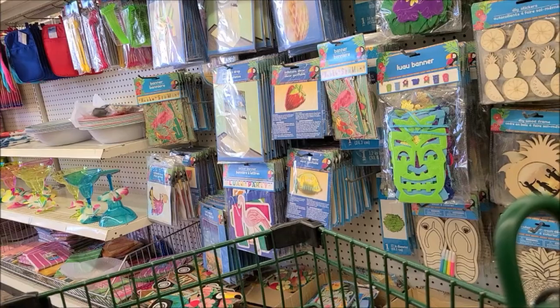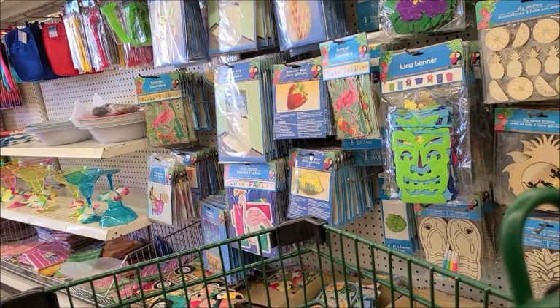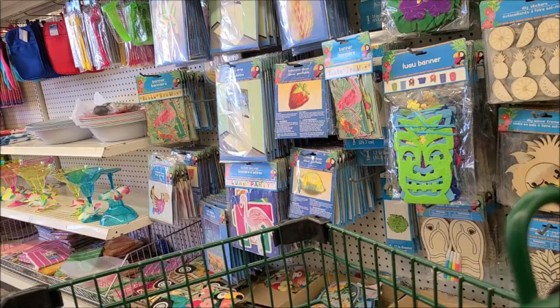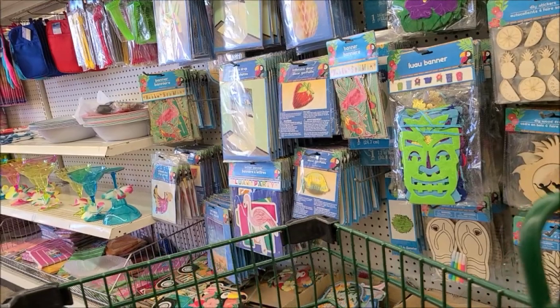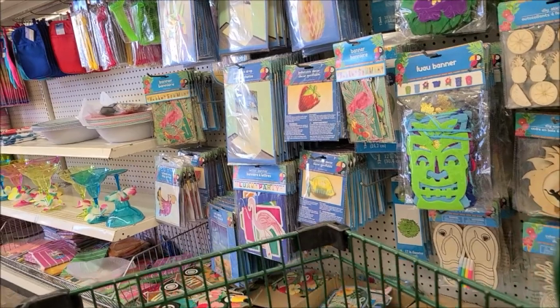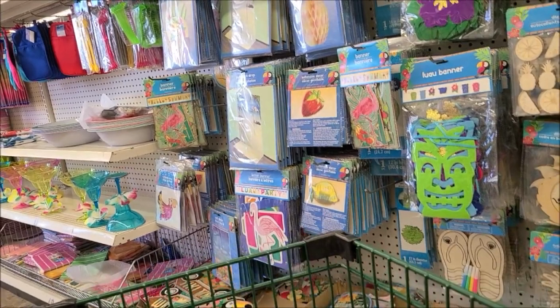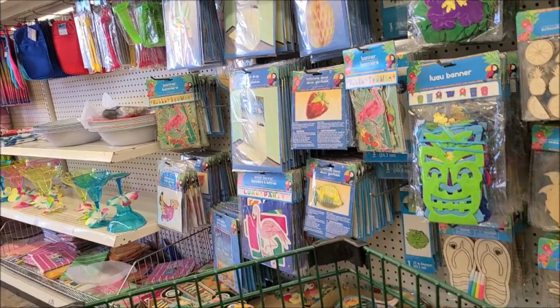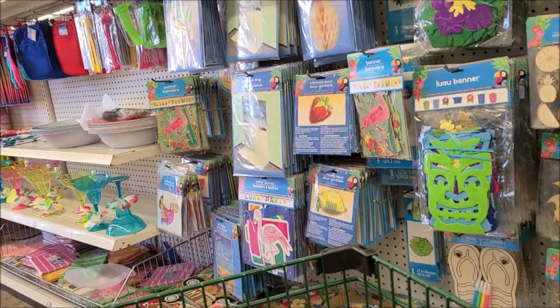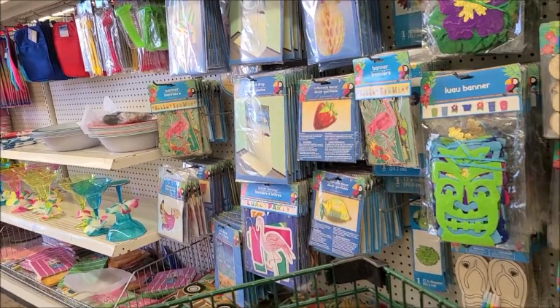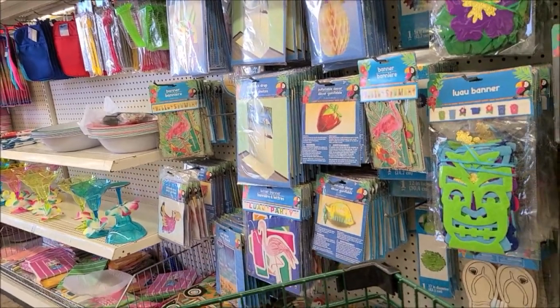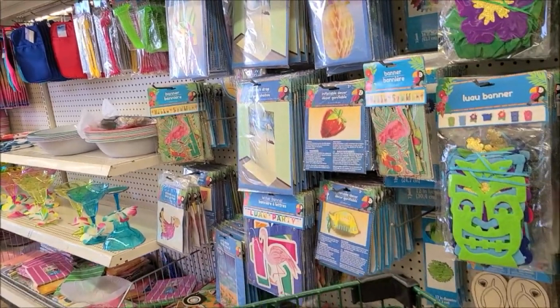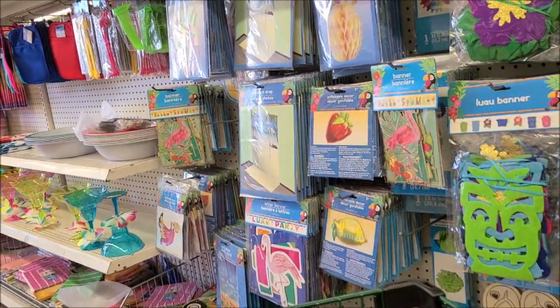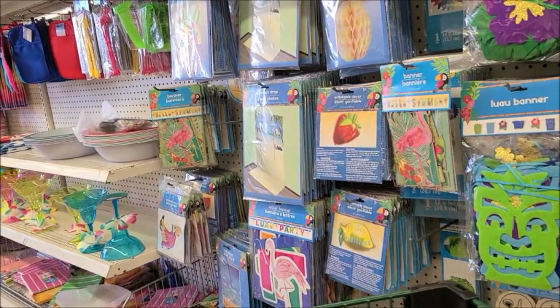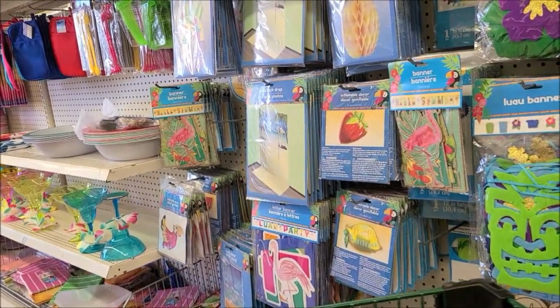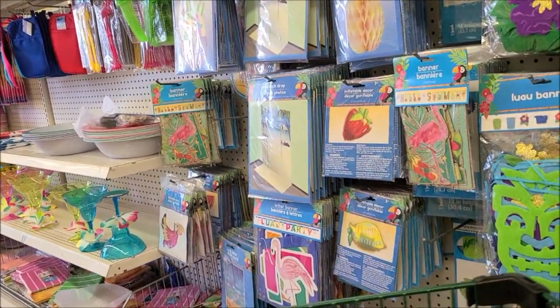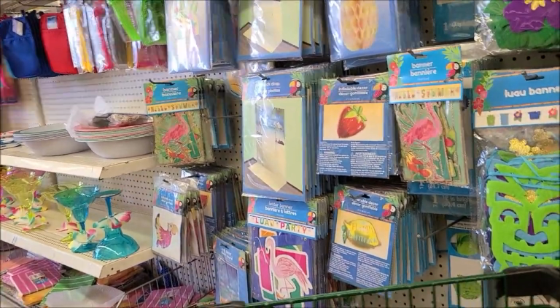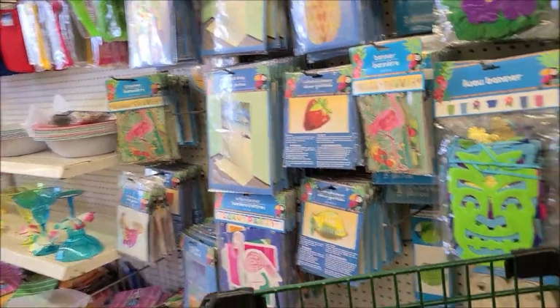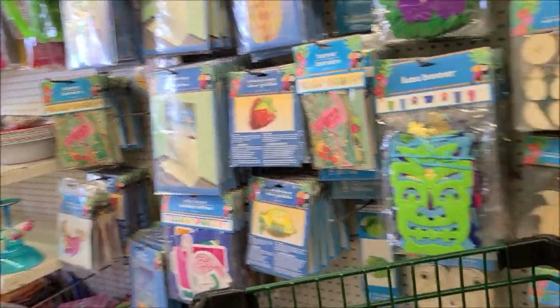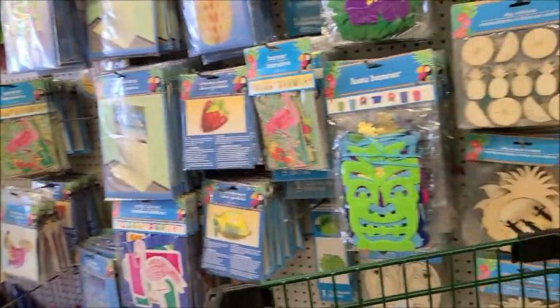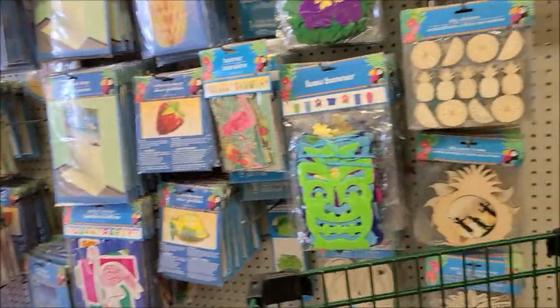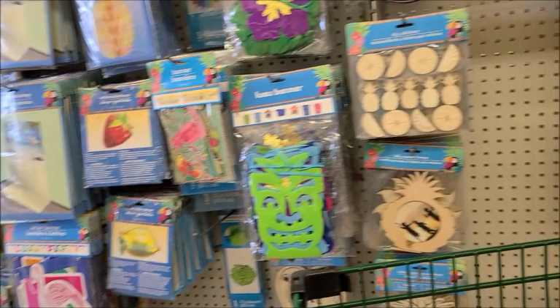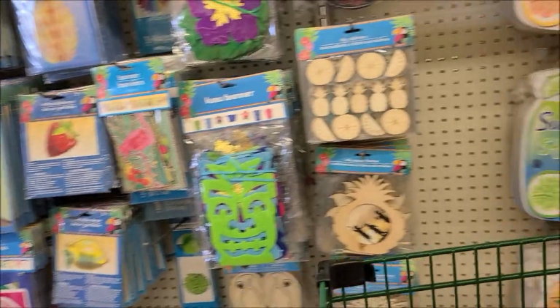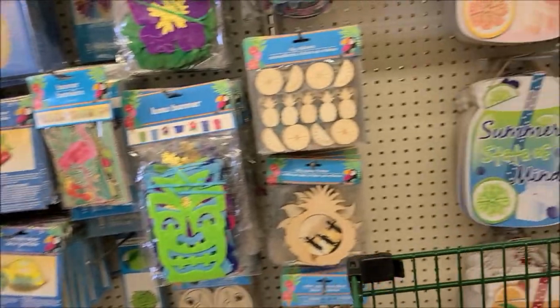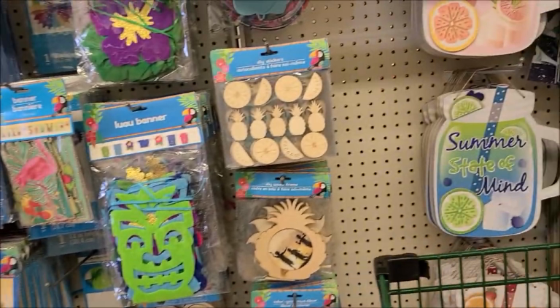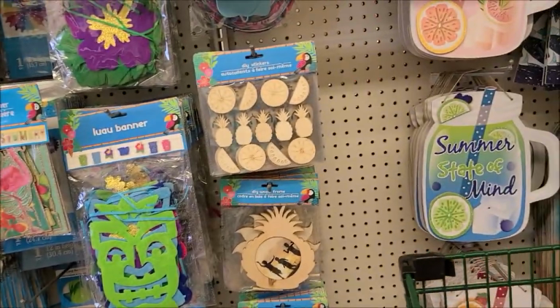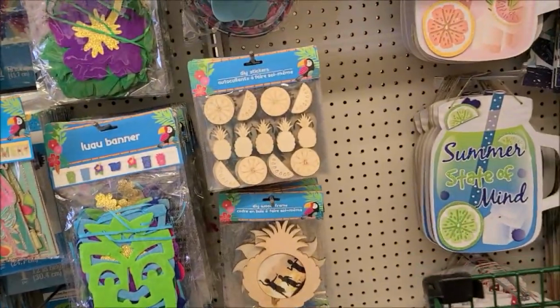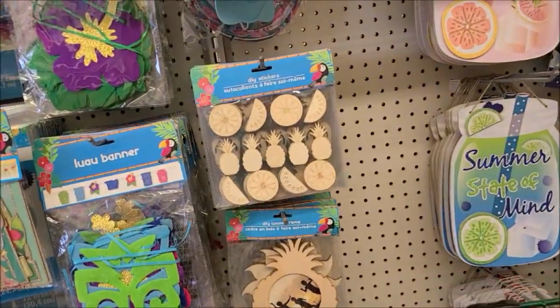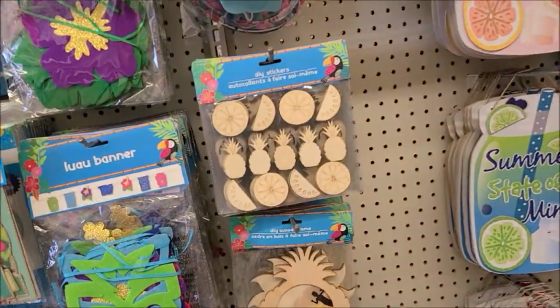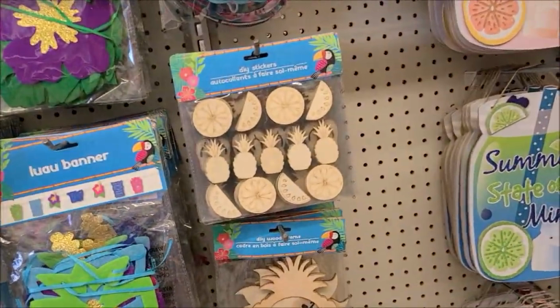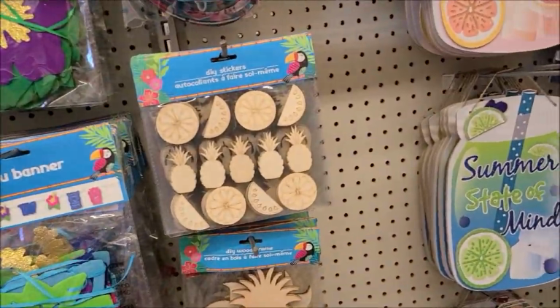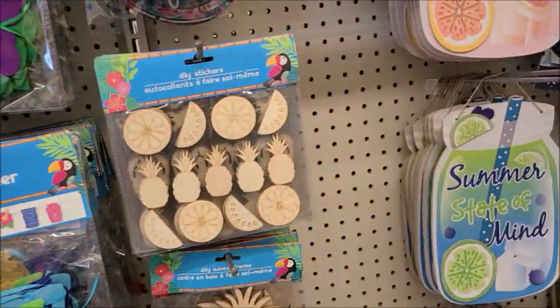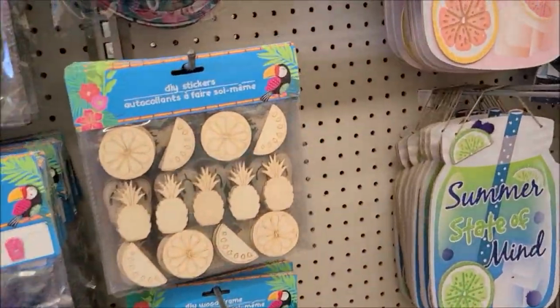Welcome back to my channel. This is Kim with Creative Crafticality and today I'm doing something different — I'm heading into the Dollar Tree.